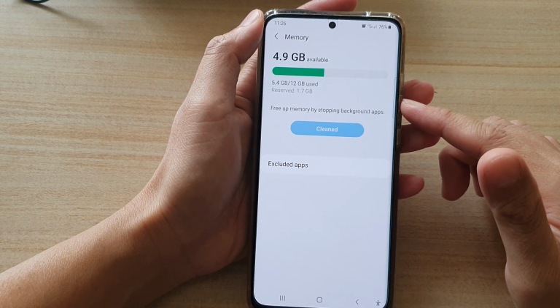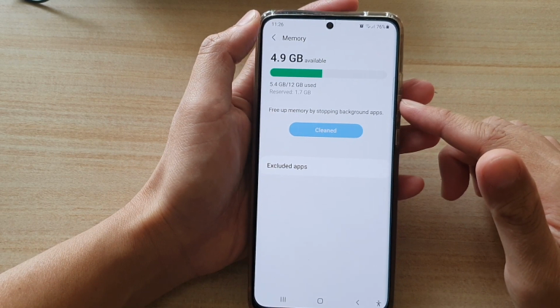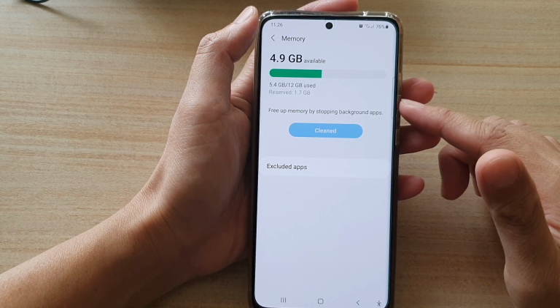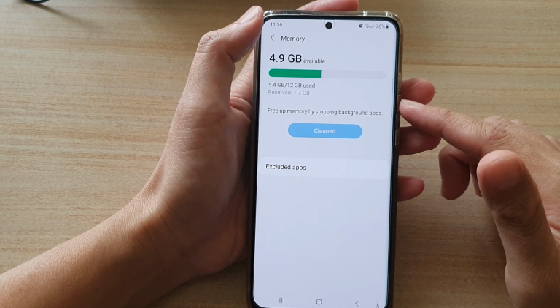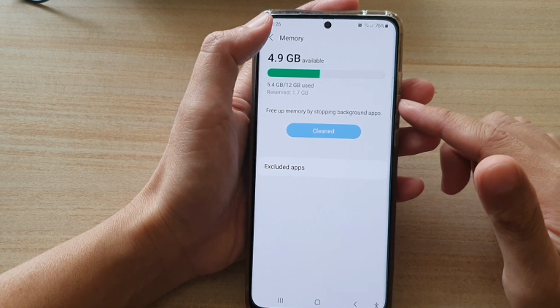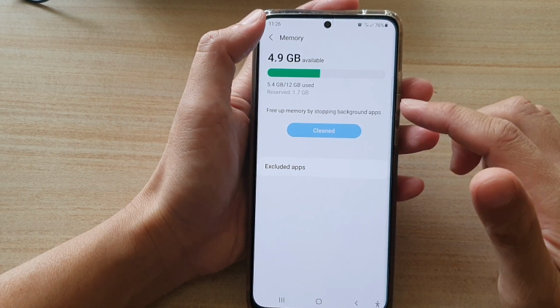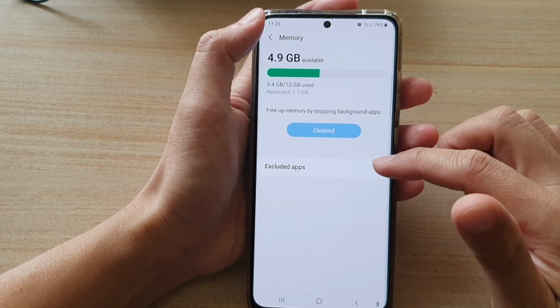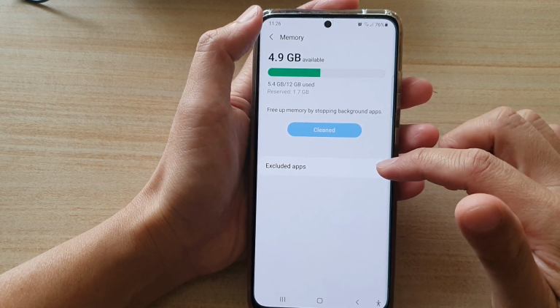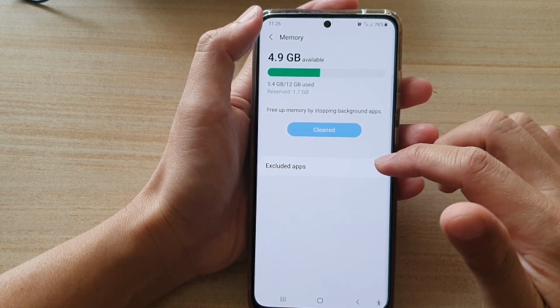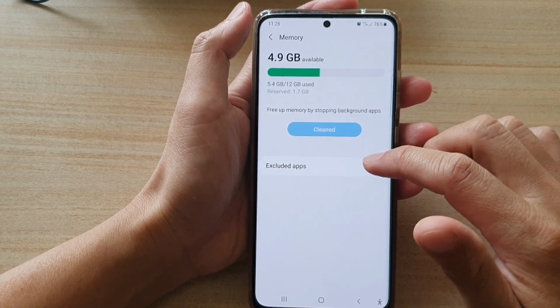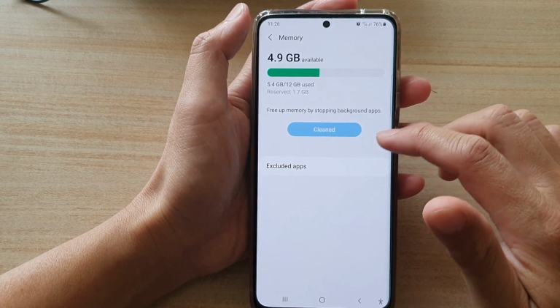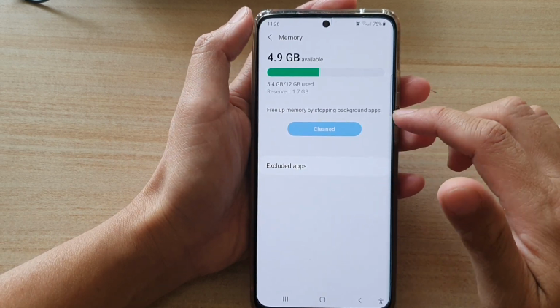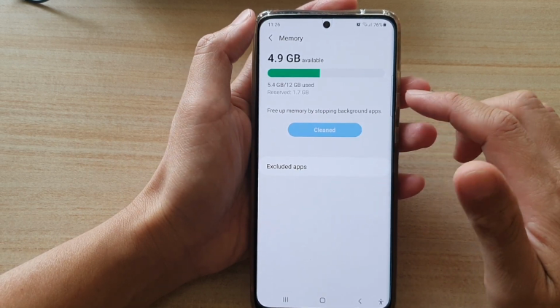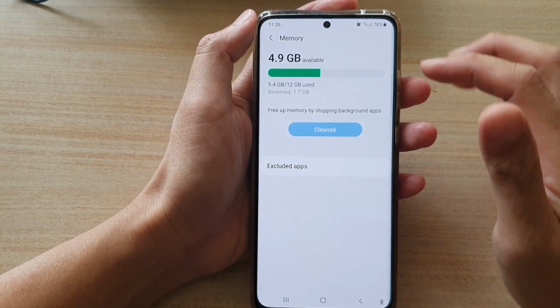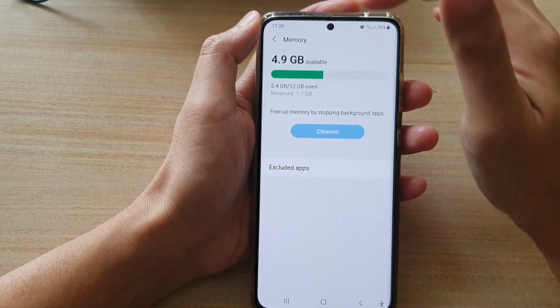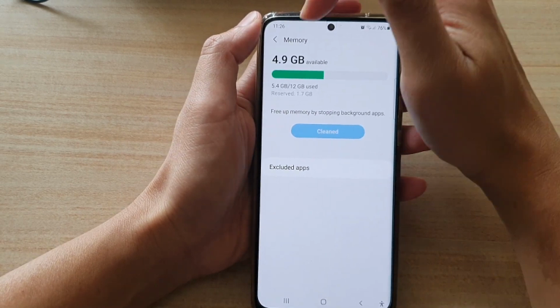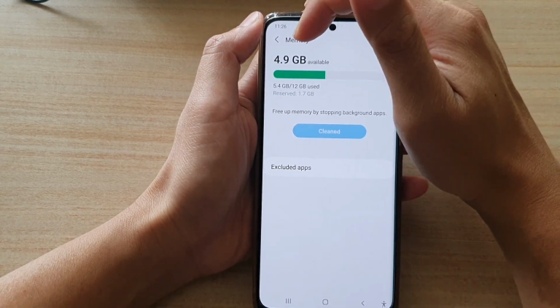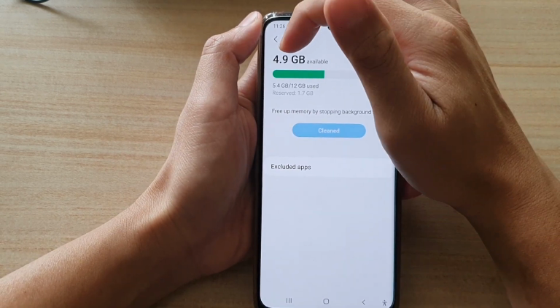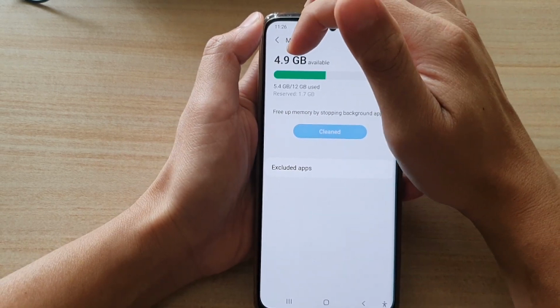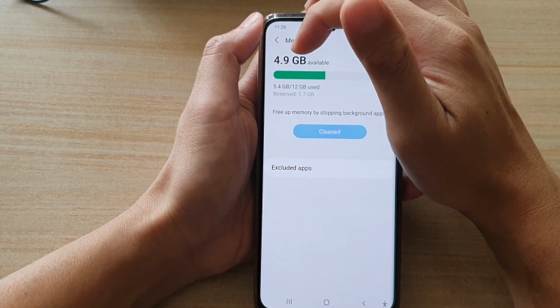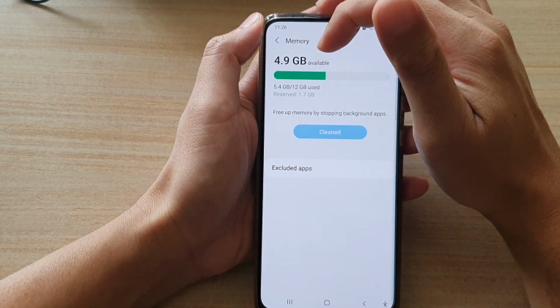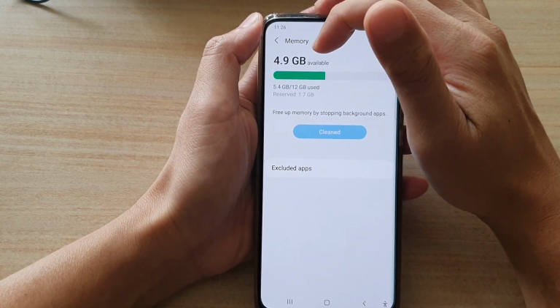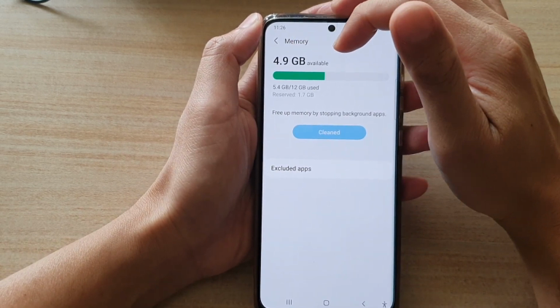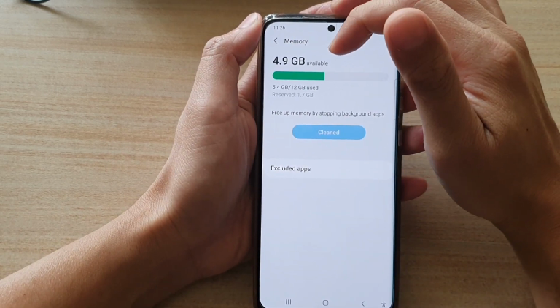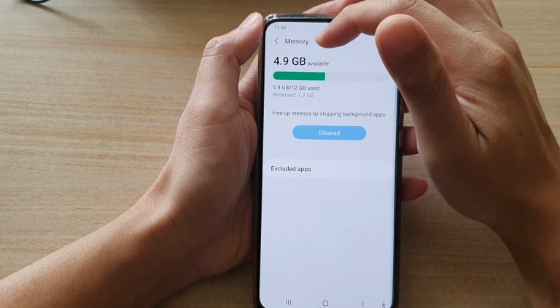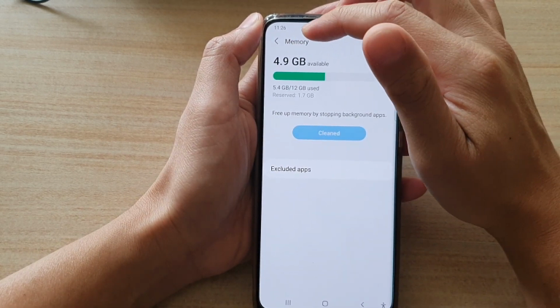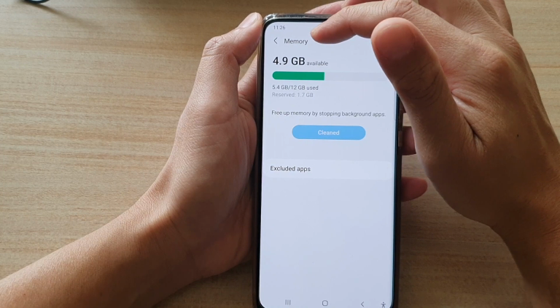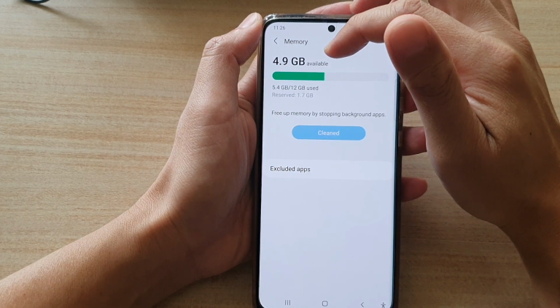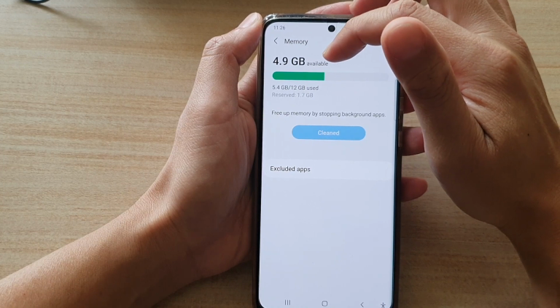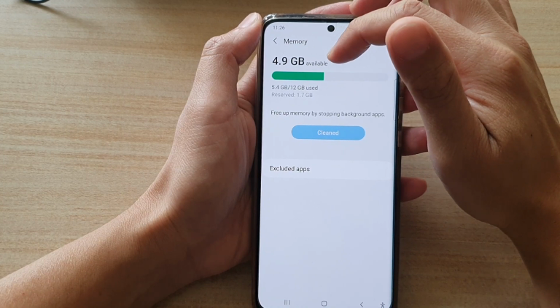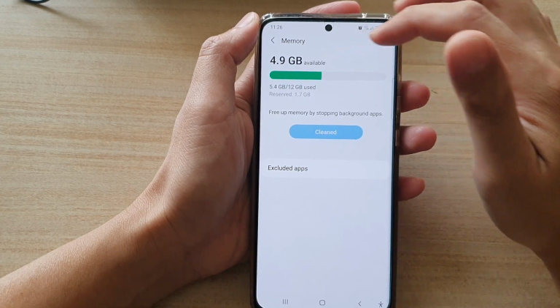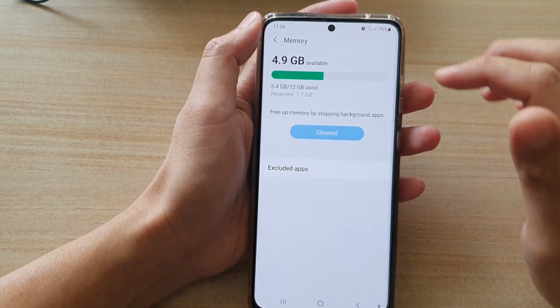And that's it. So now it has been cleaned up, and now I have 4.9 GB of memory available for use.